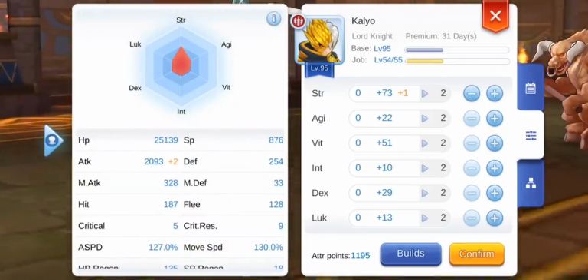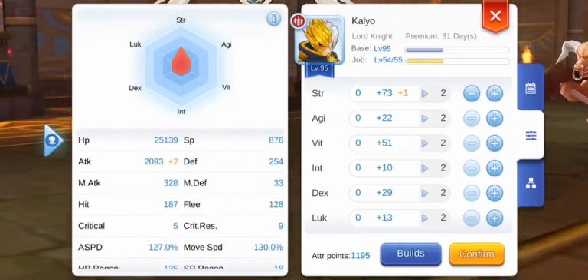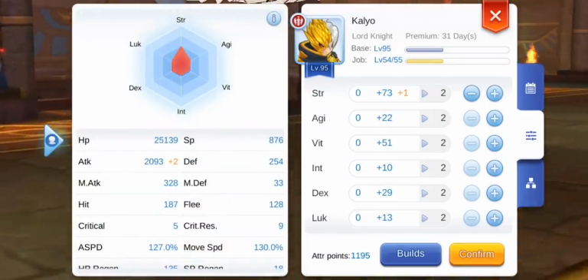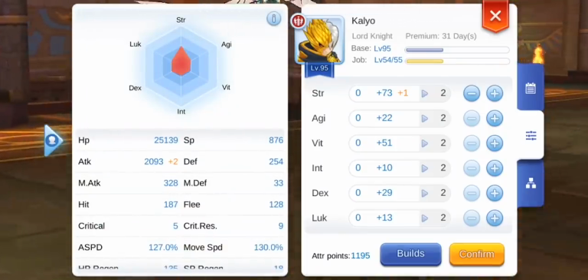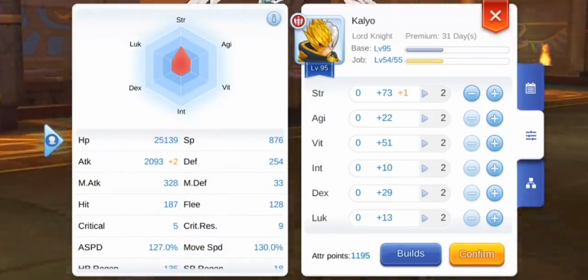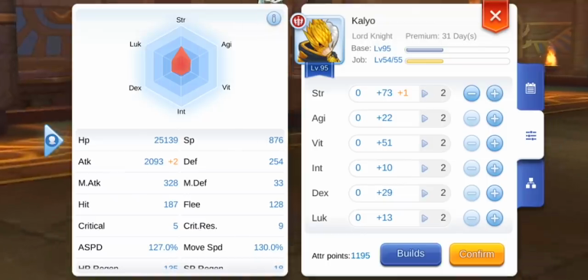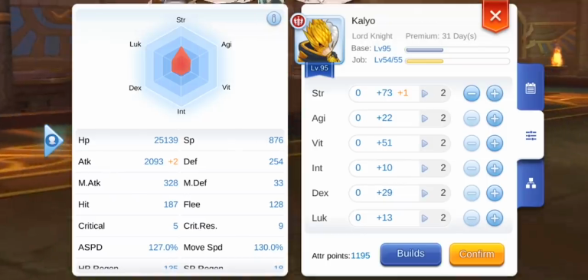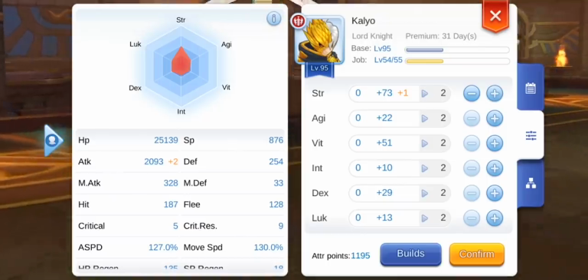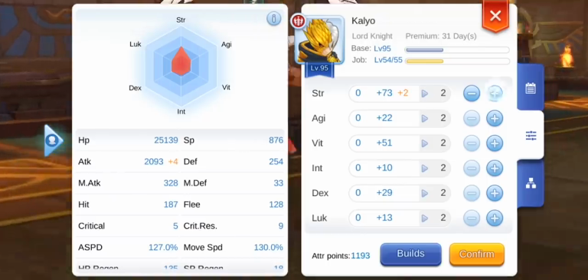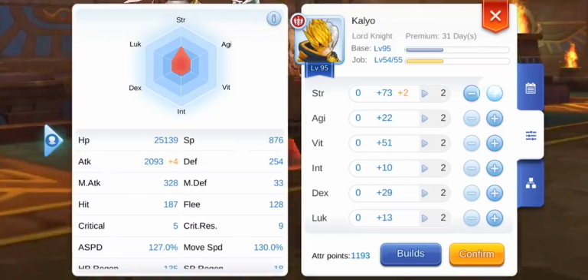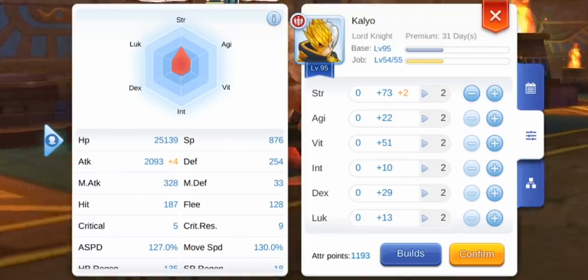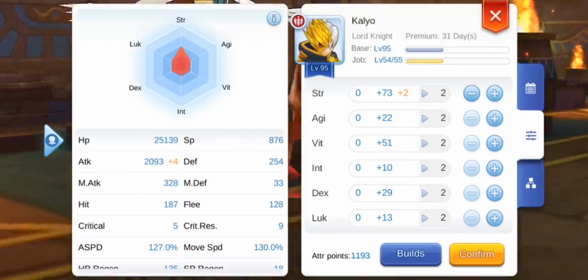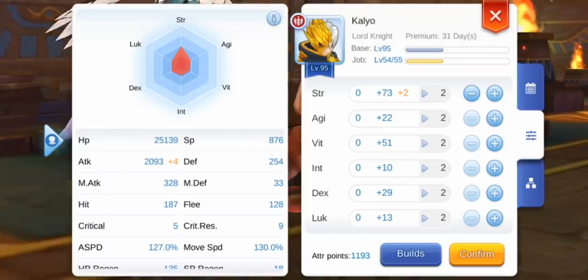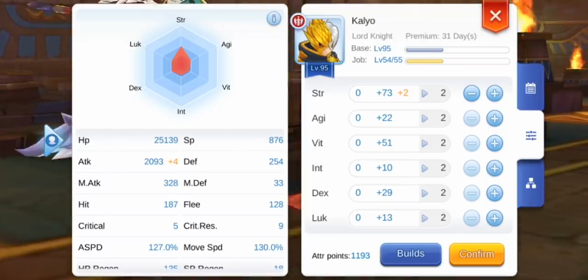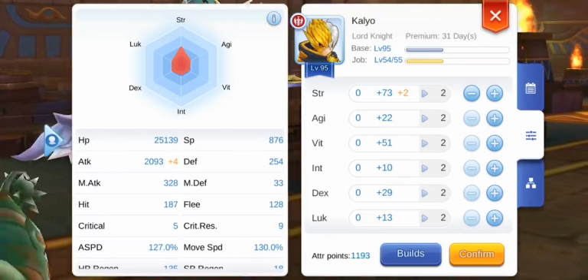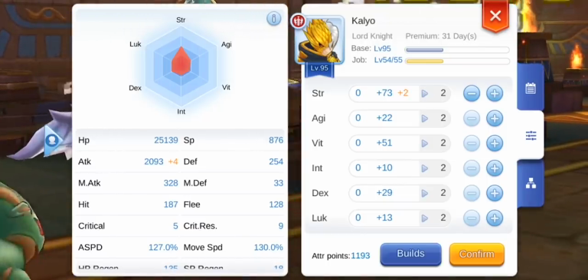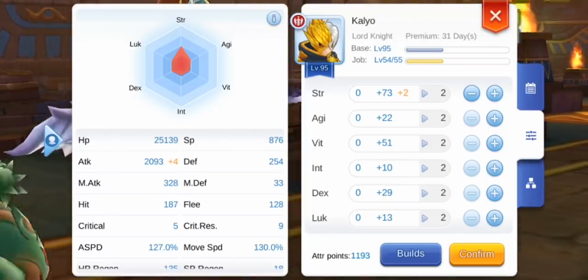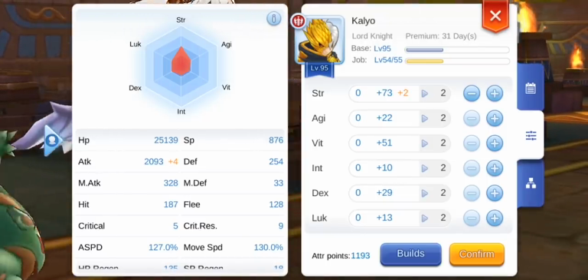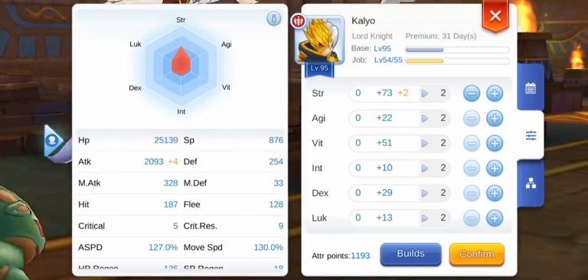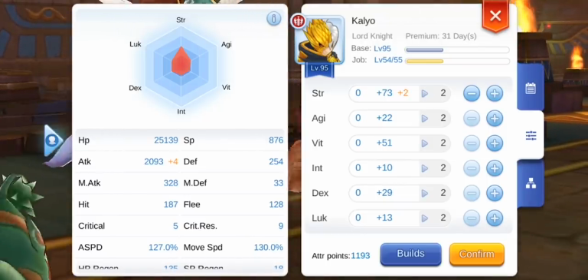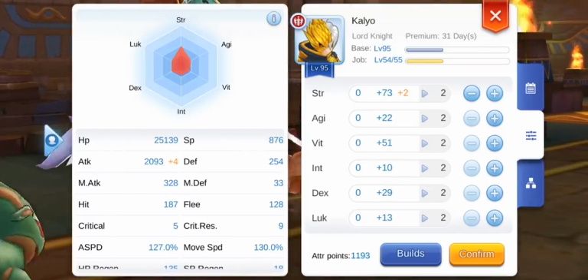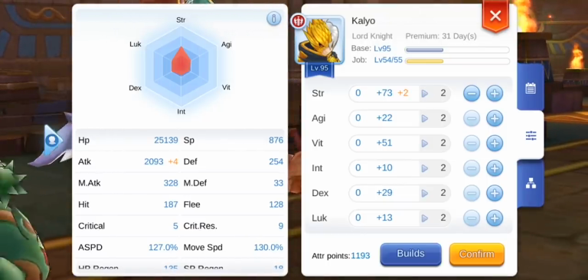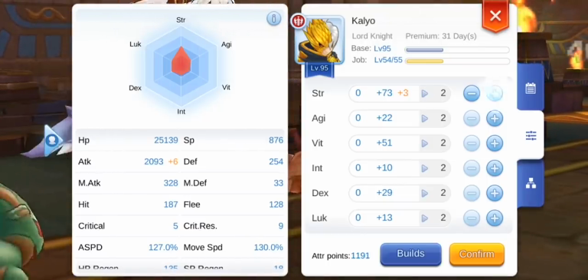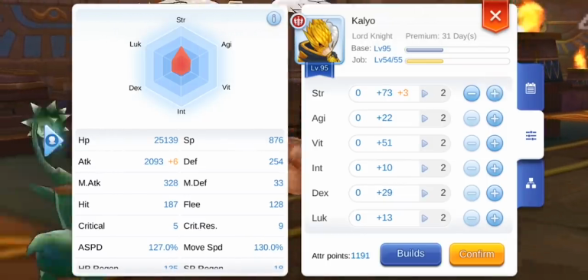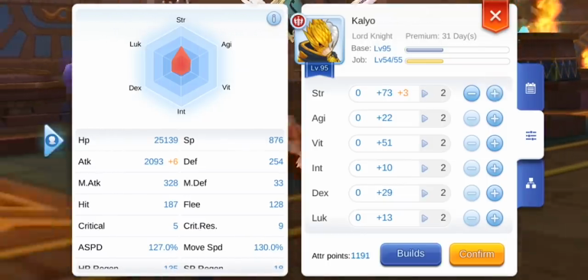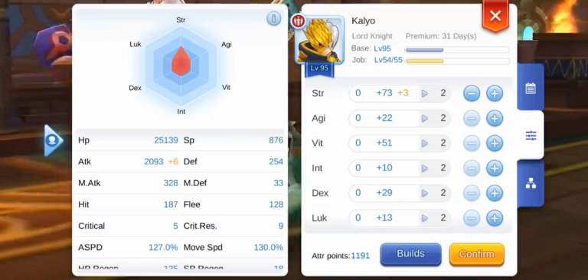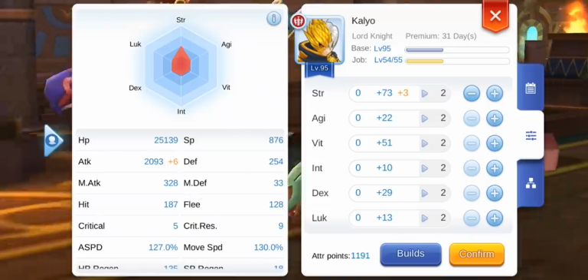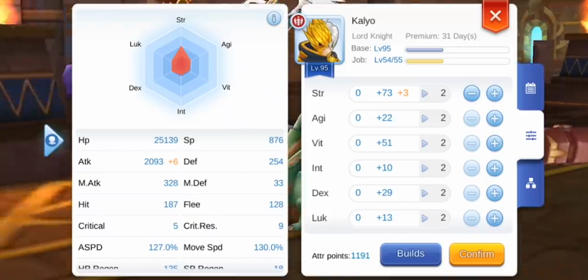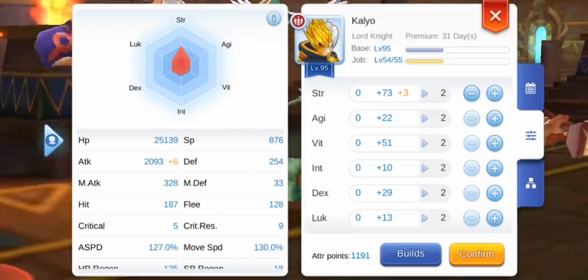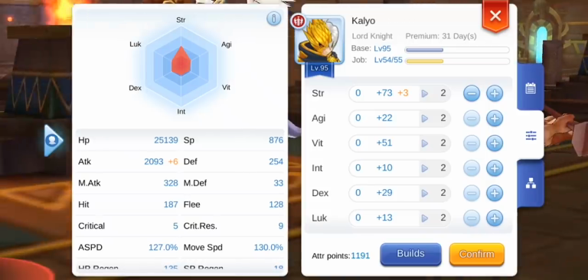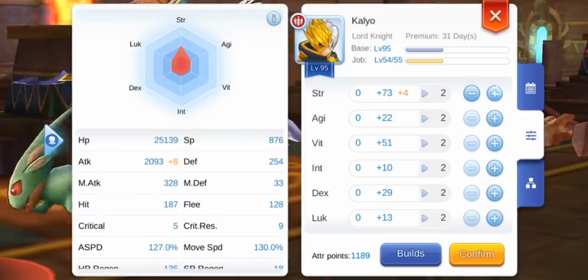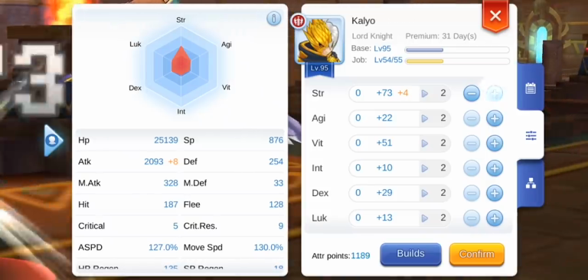But since this is a spear knight guide, we'll just focus on the three main attributes, which are strength, vitality, and intelligence.